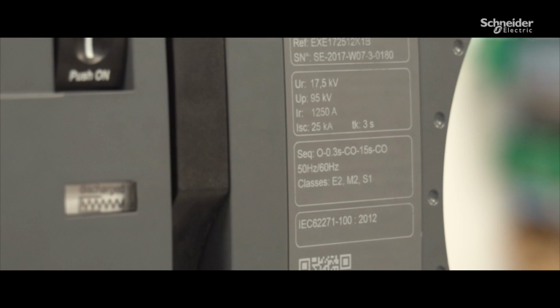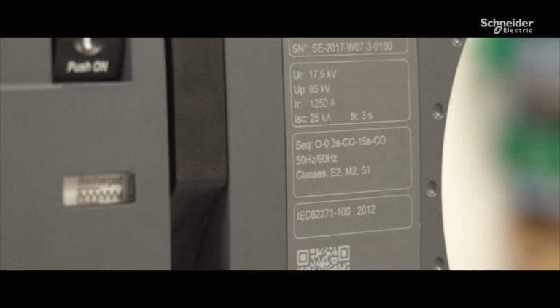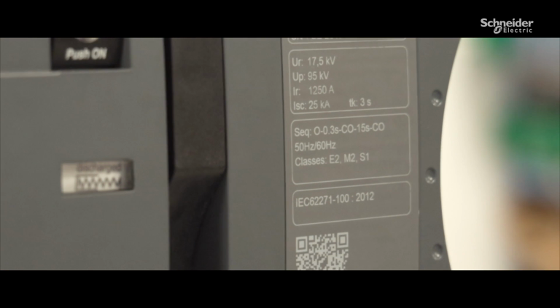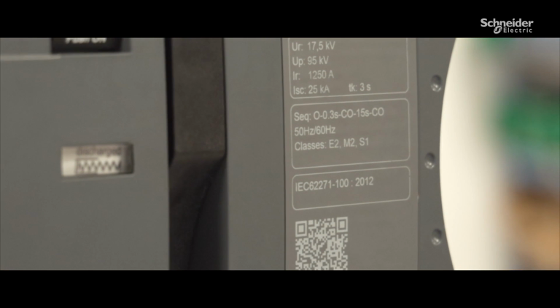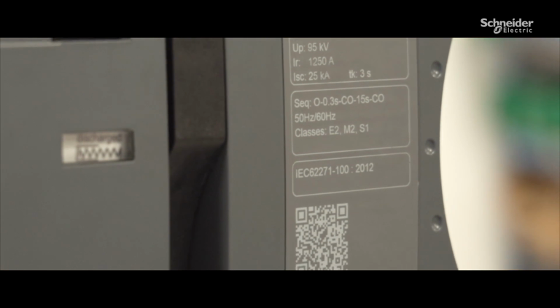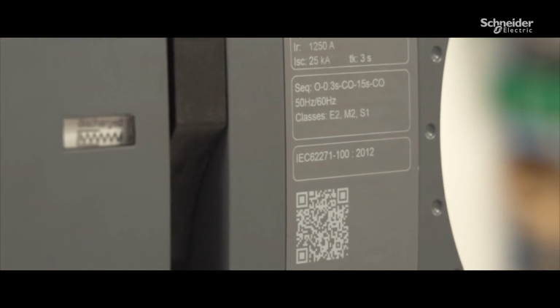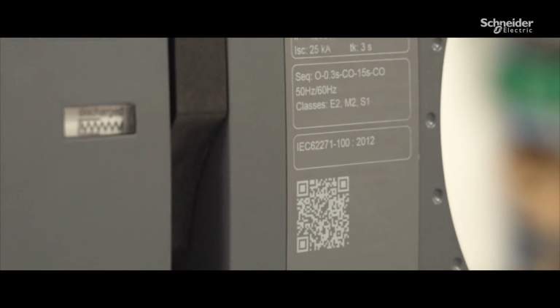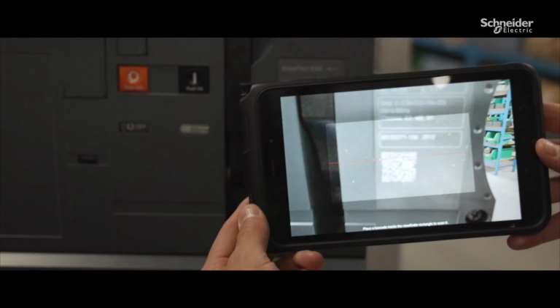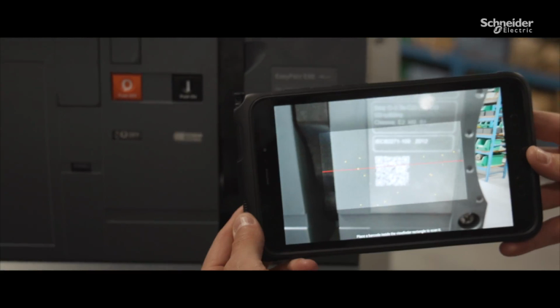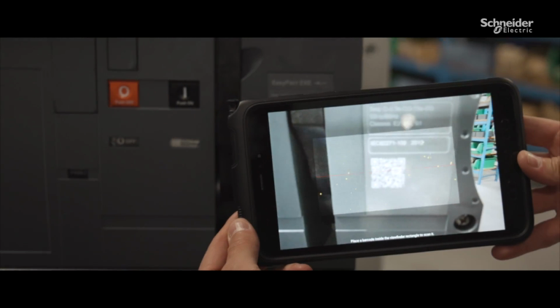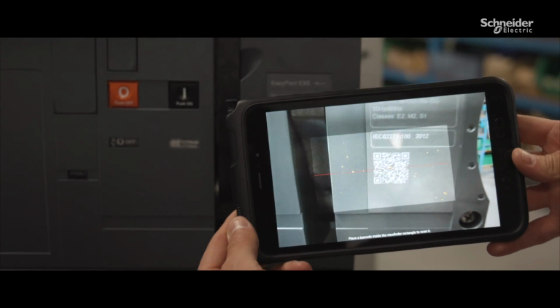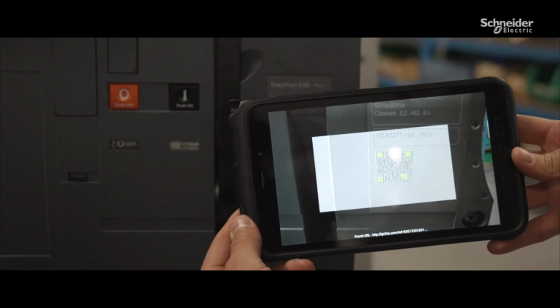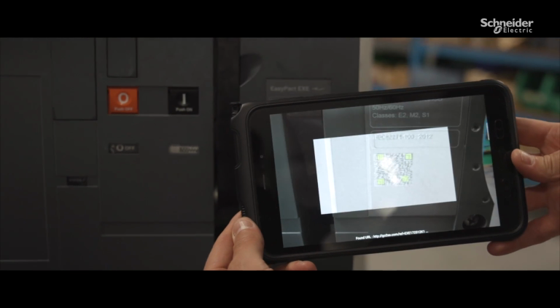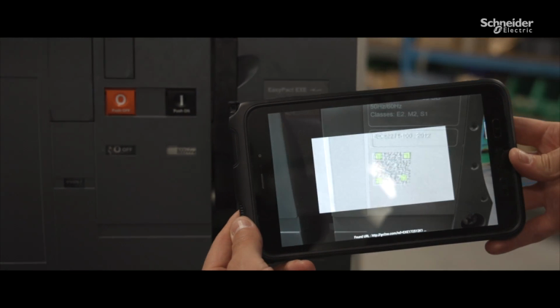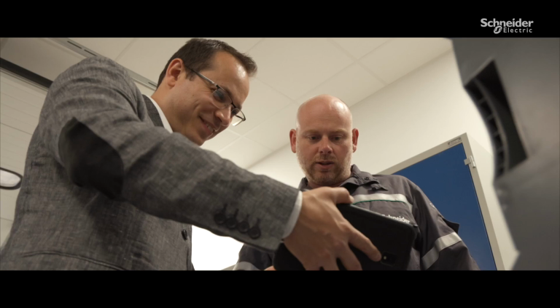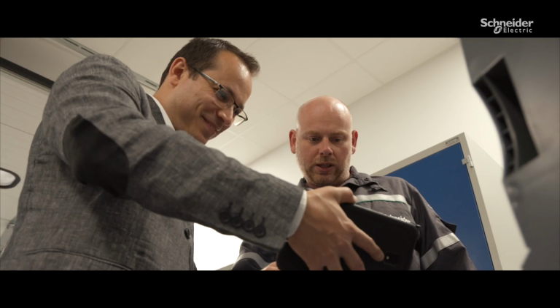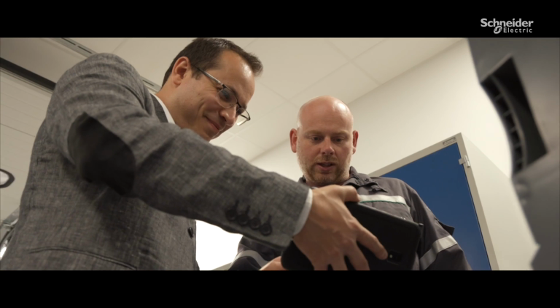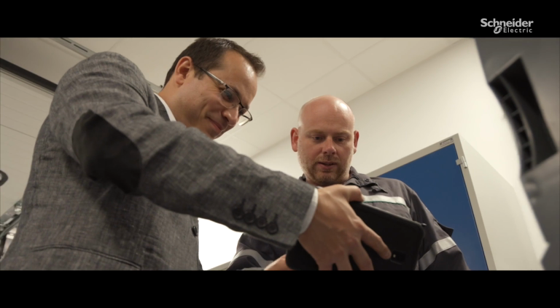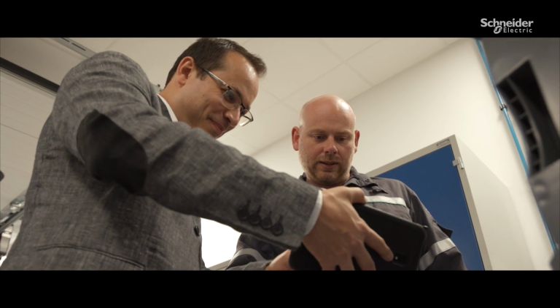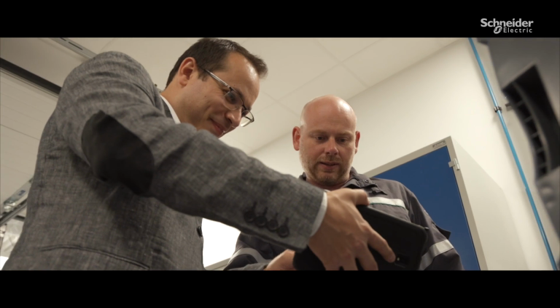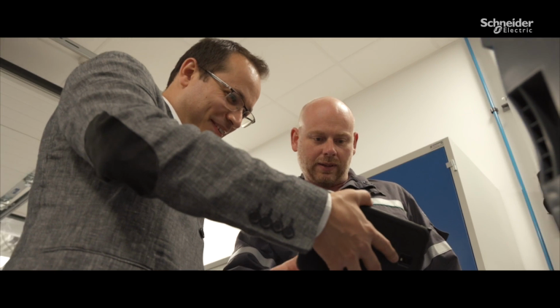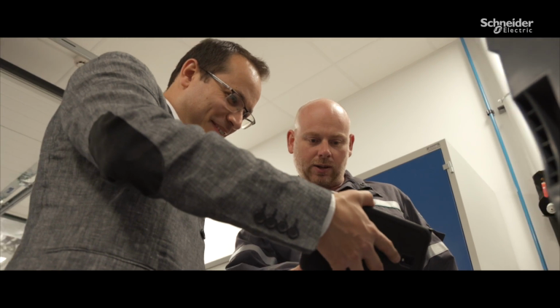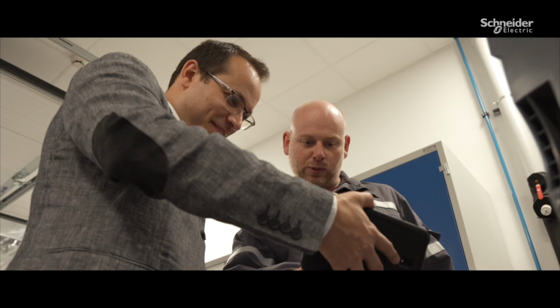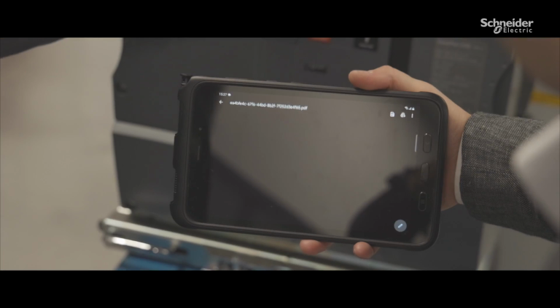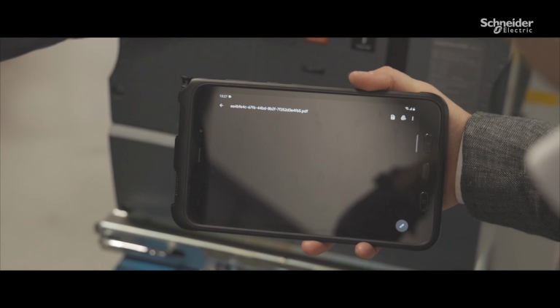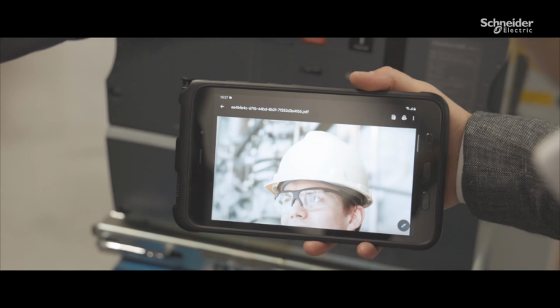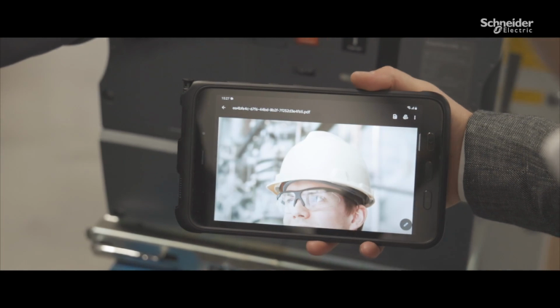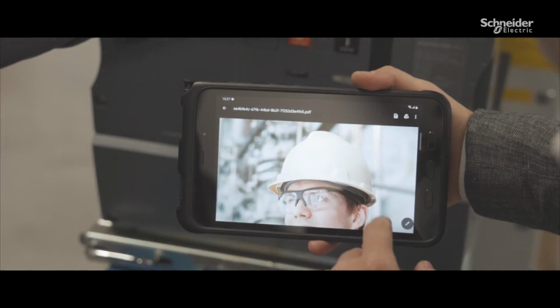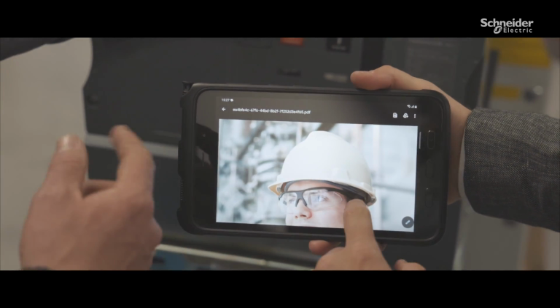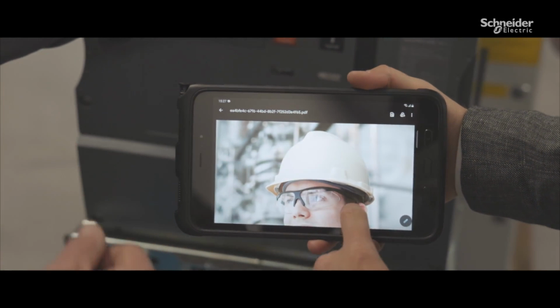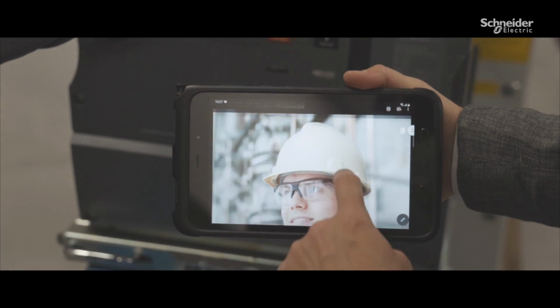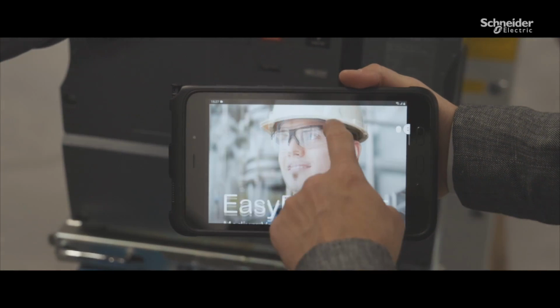Scanning the QR code on the front of the circuit breaker gives me quick access to all of the project documentation in the digital logbook.